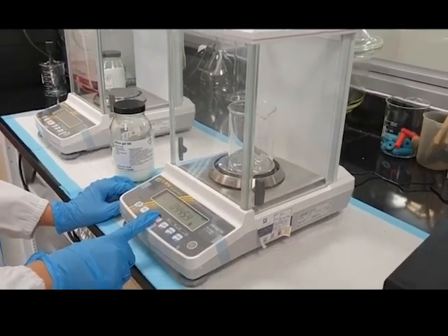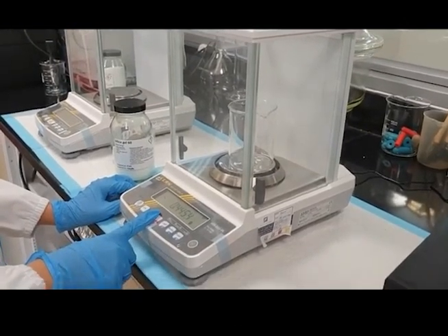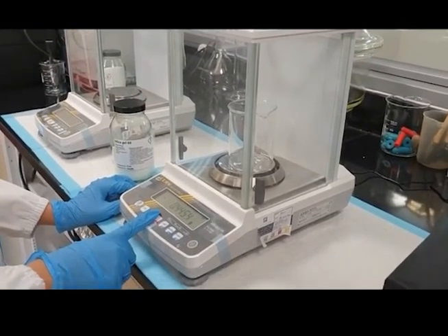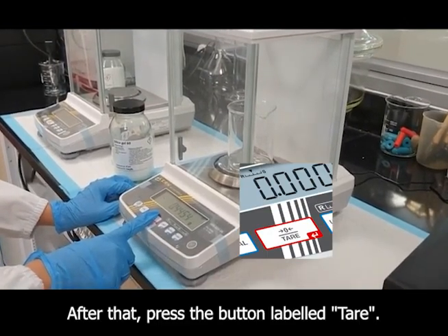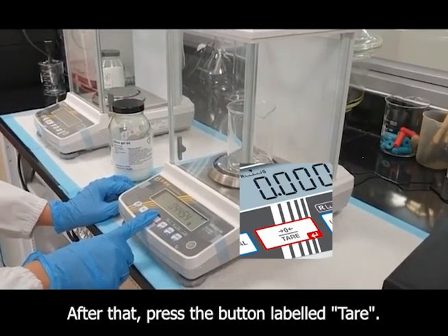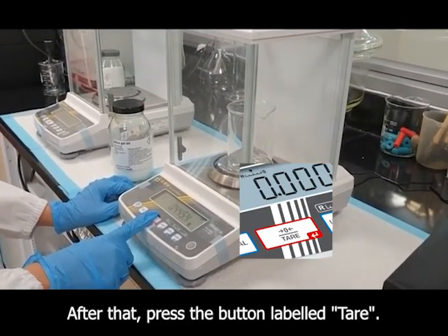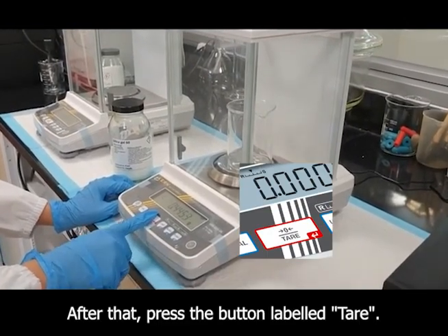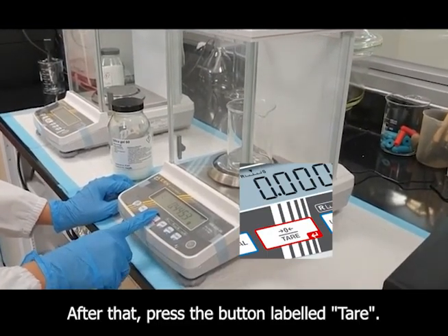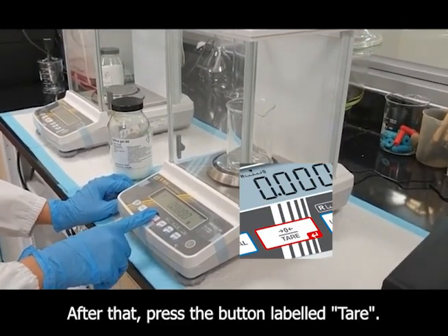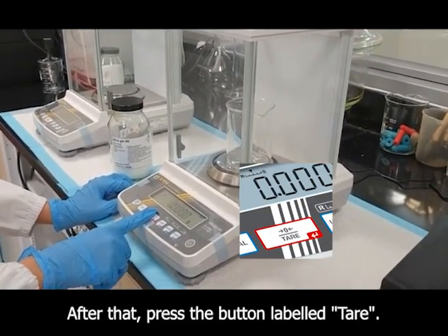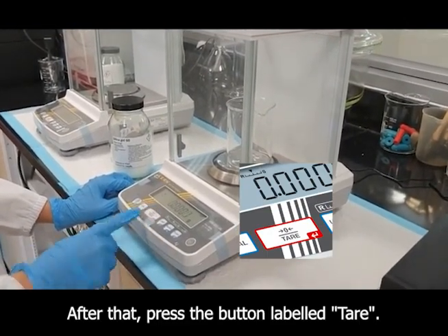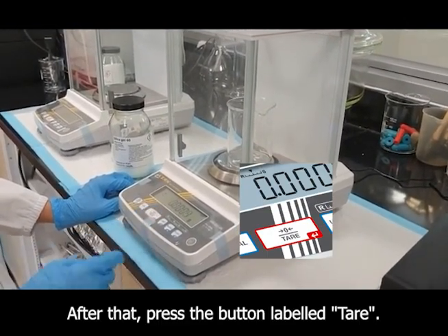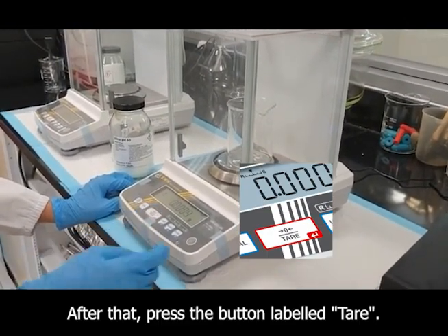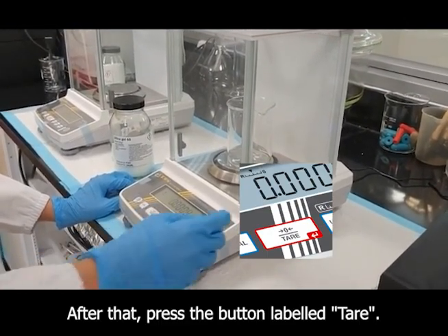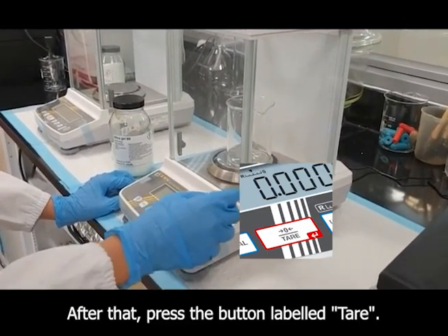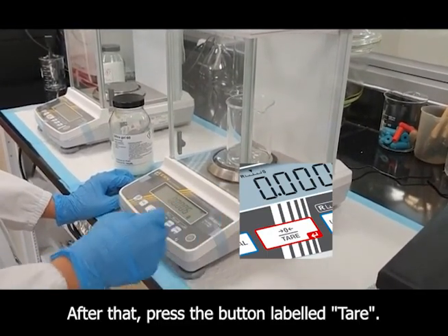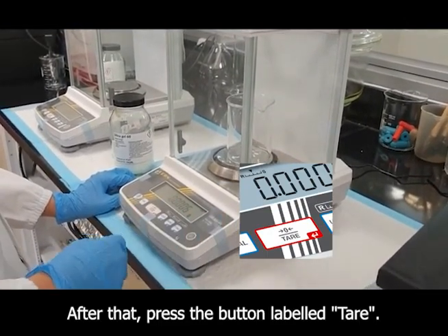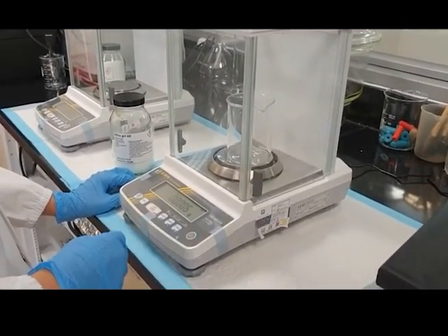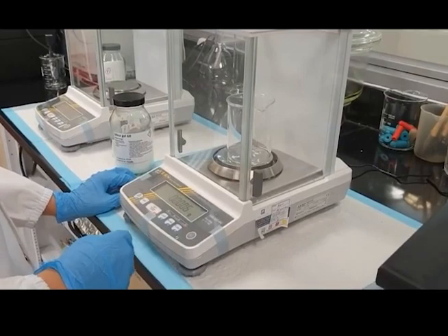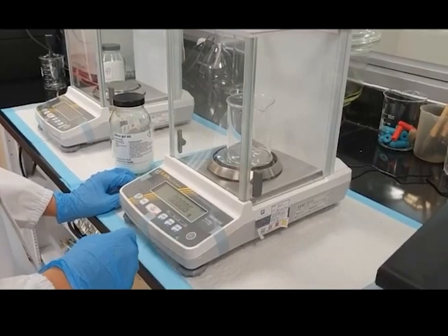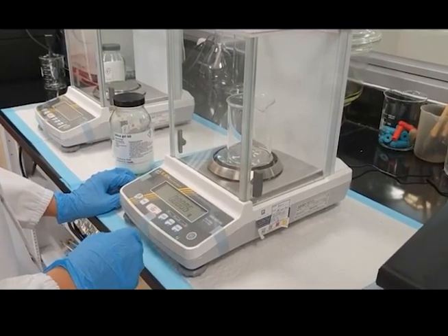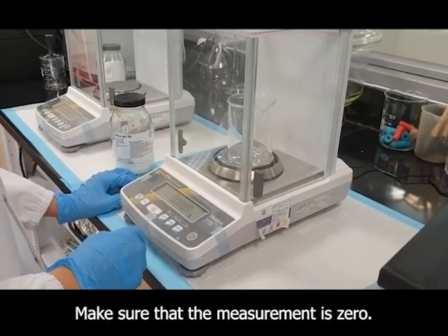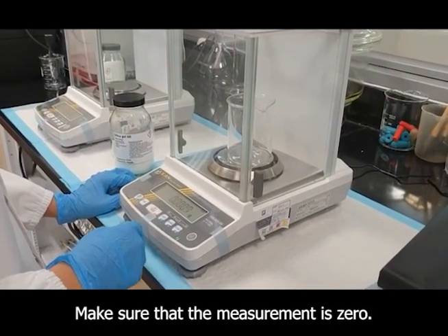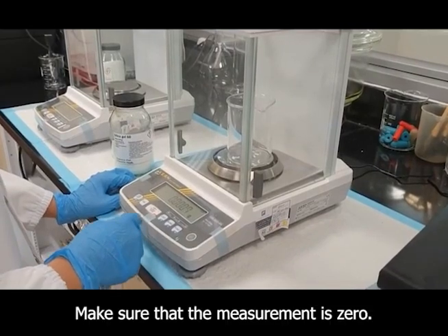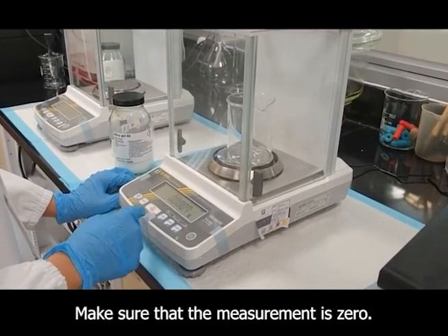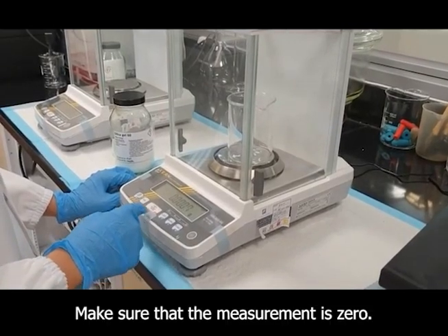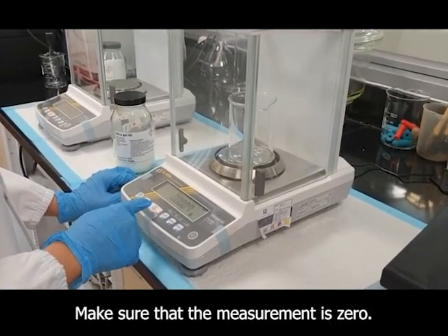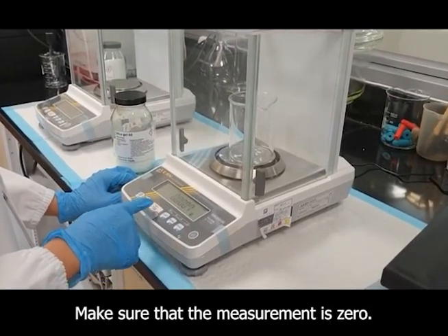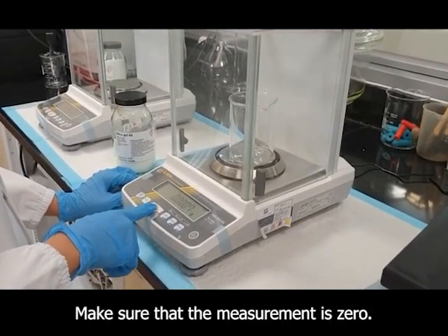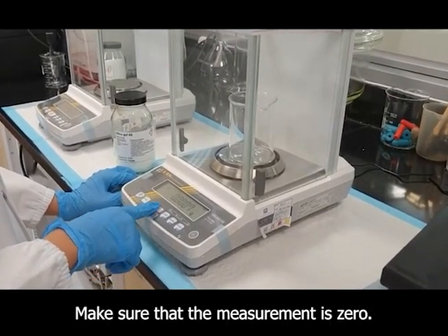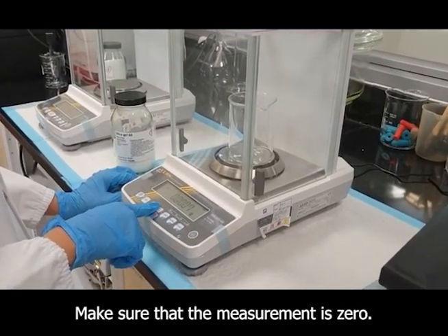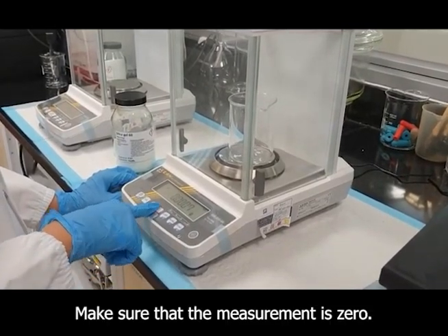After that, press the button labeled Tare. Make sure that the measurement is zero.